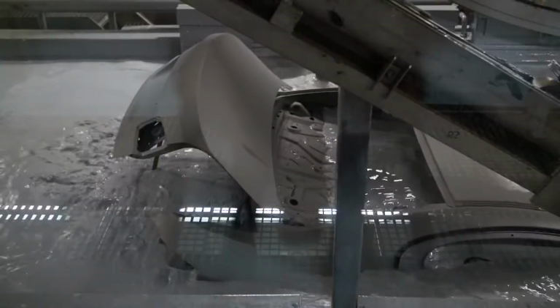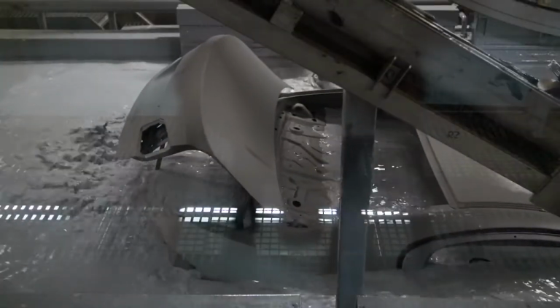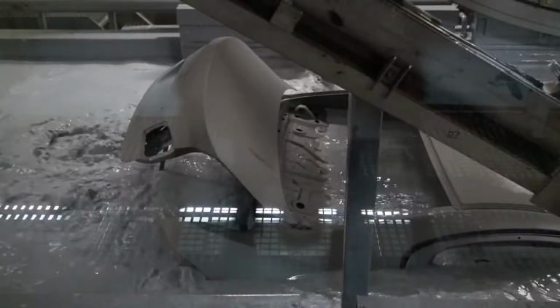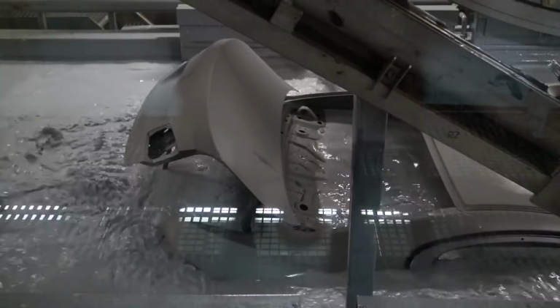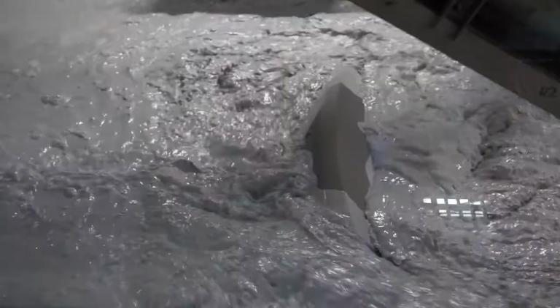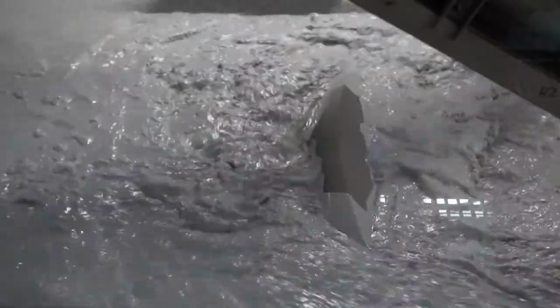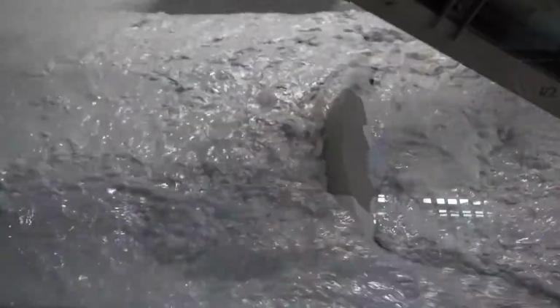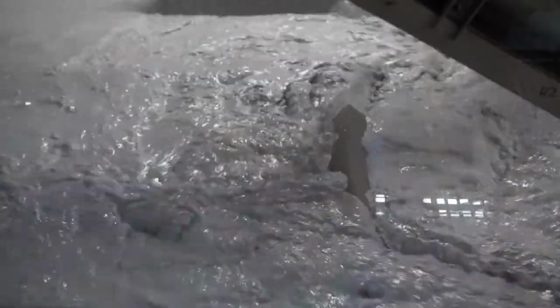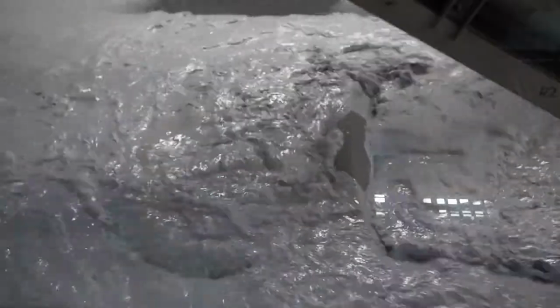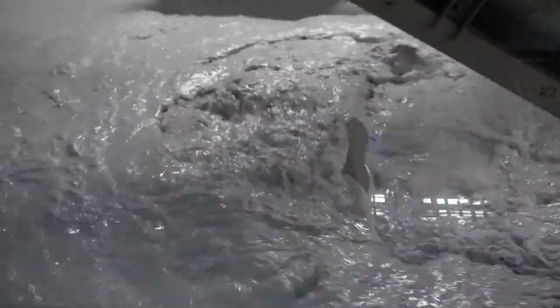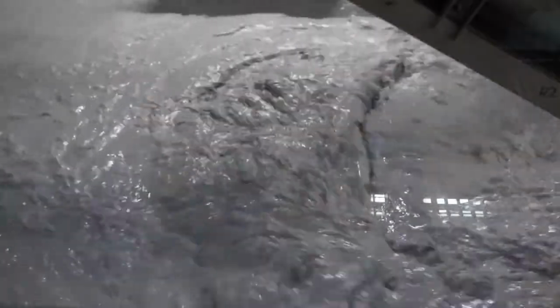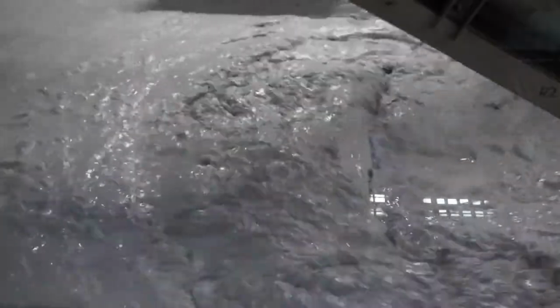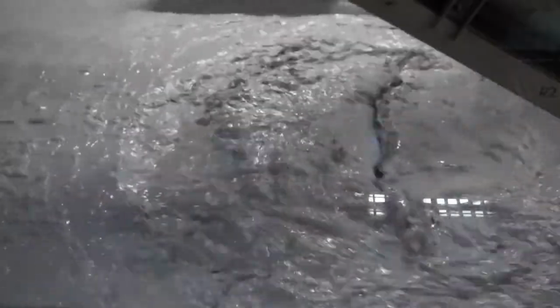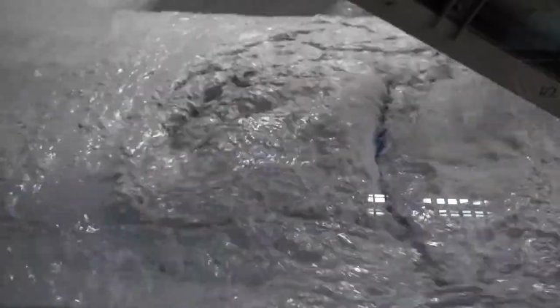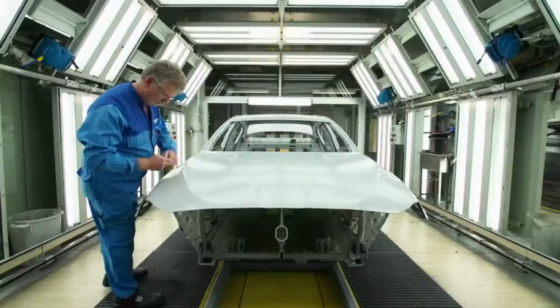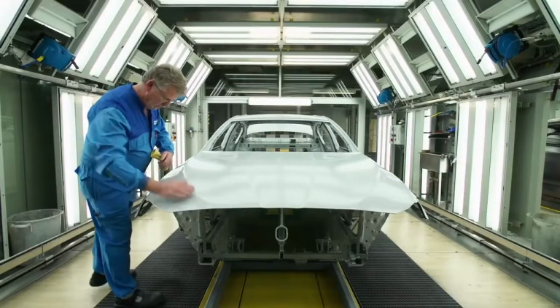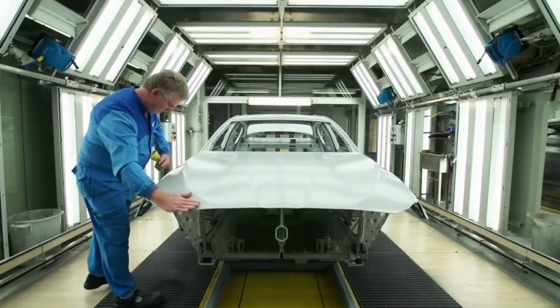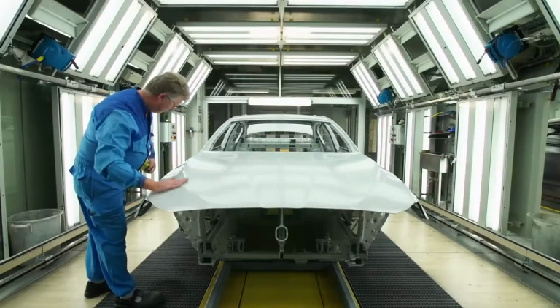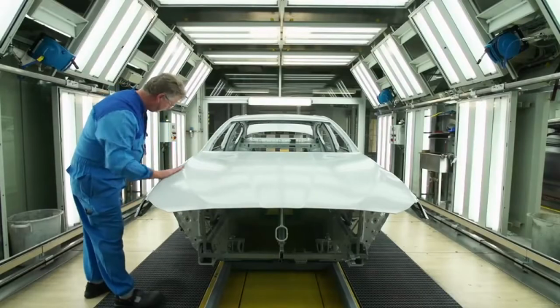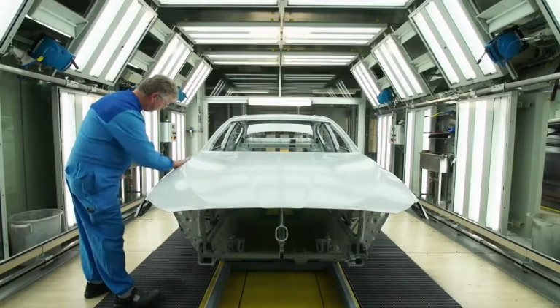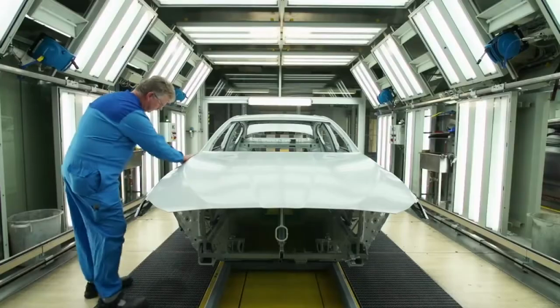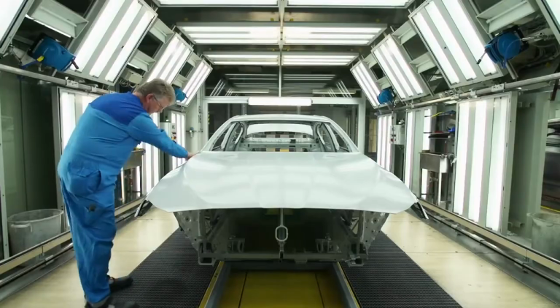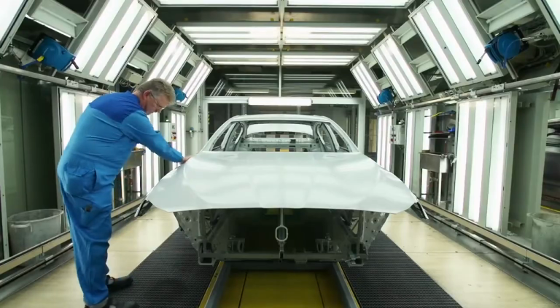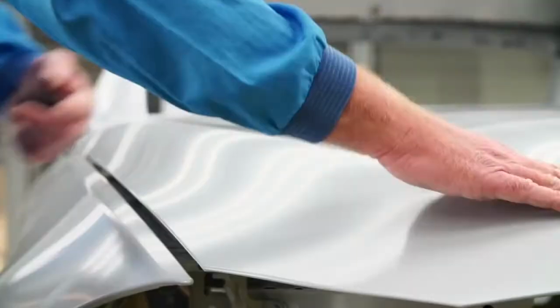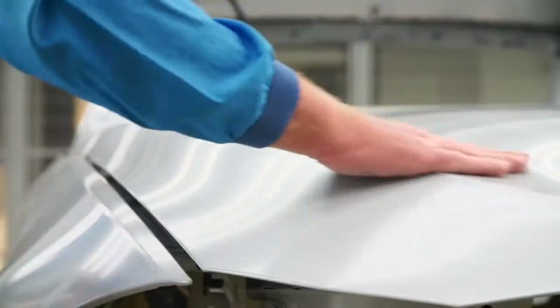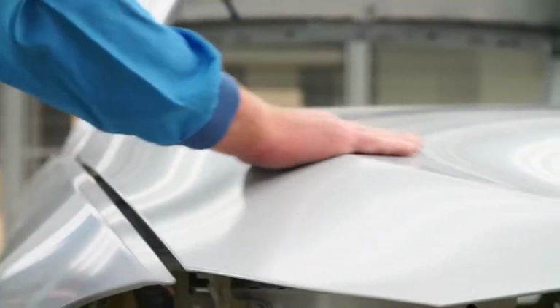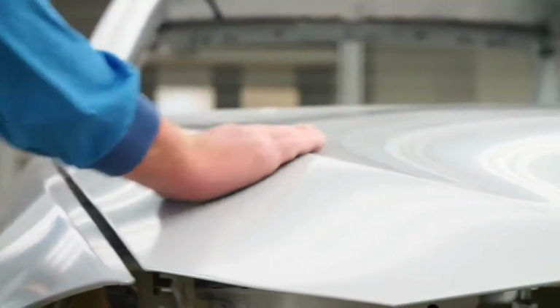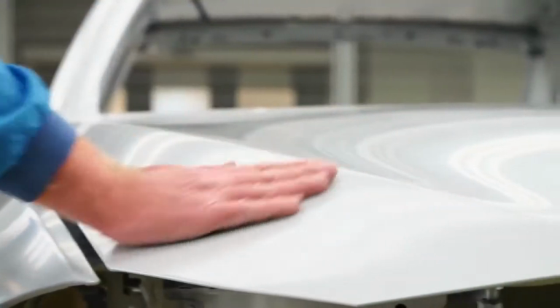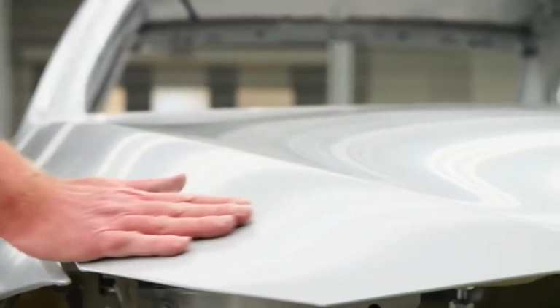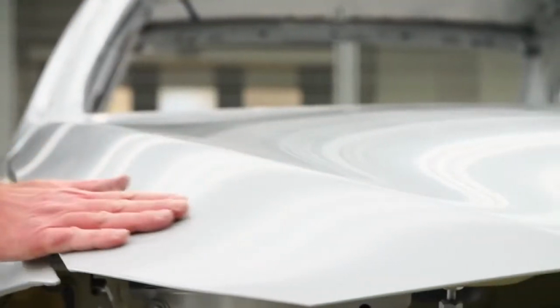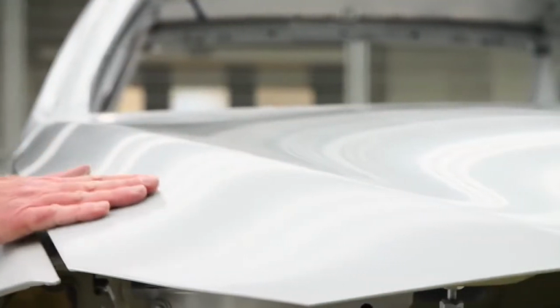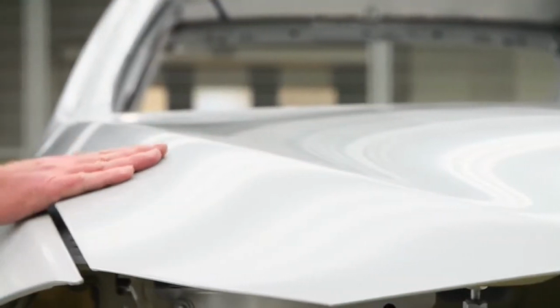After the paint preparation, the chassis ends in this finishing box. Every inch of the vehicle will be carefully examined.